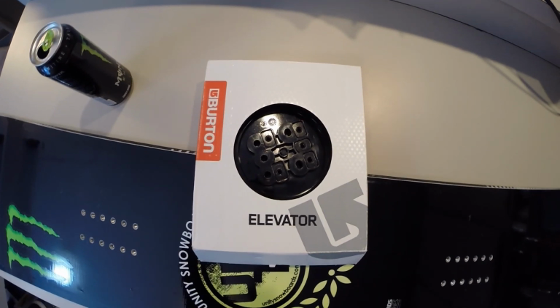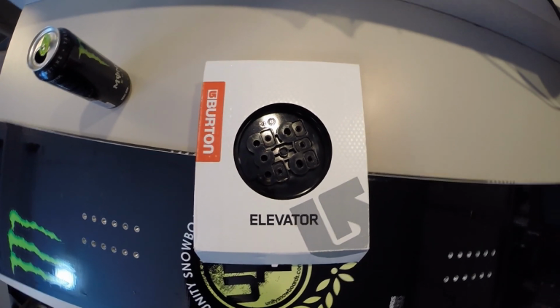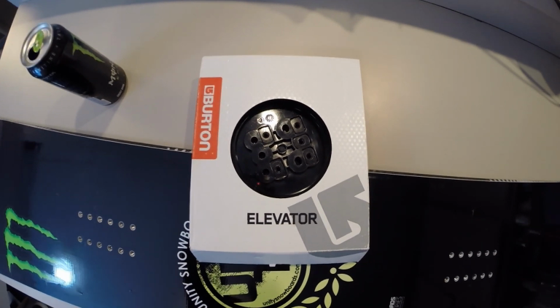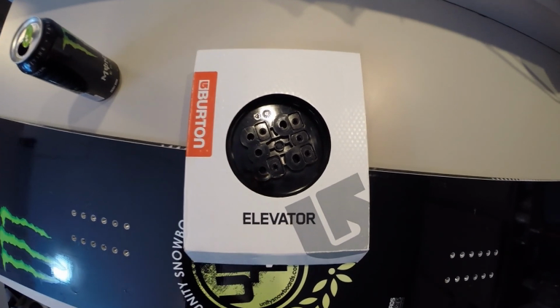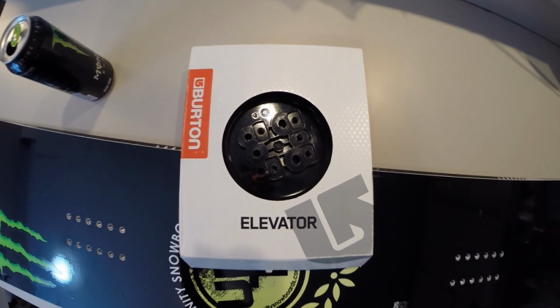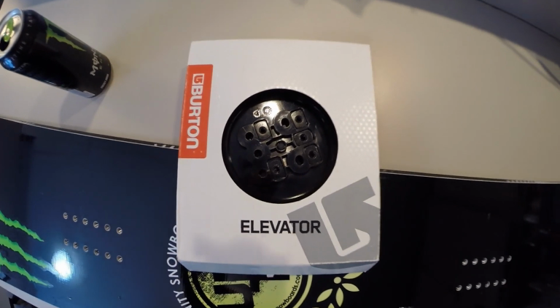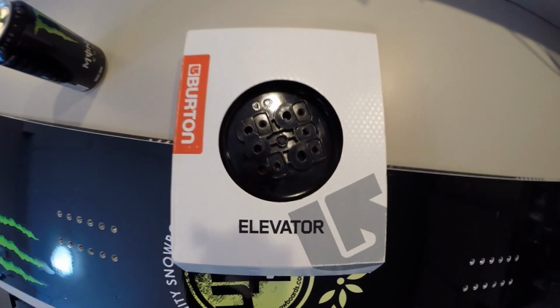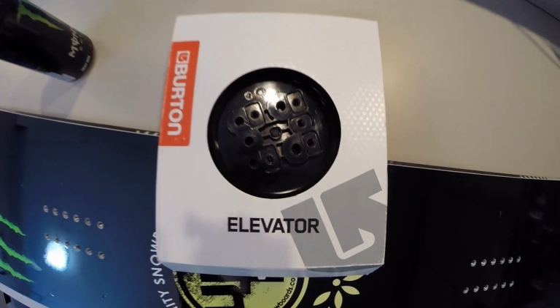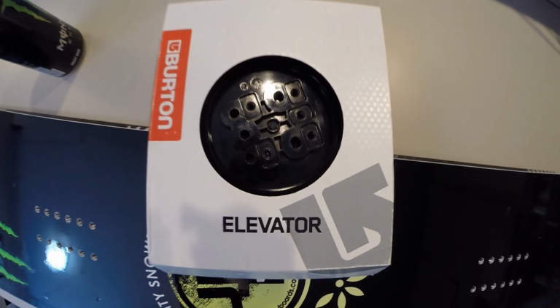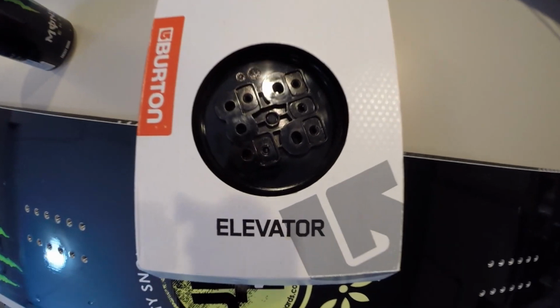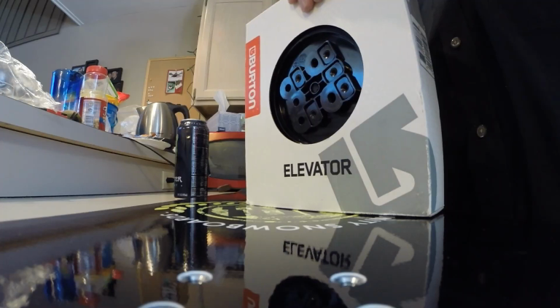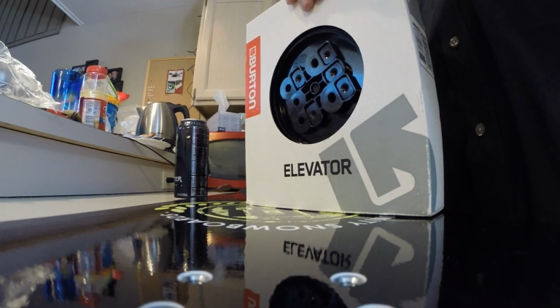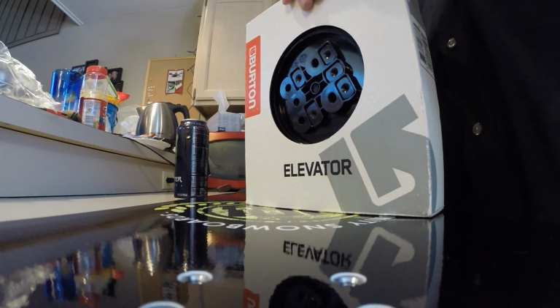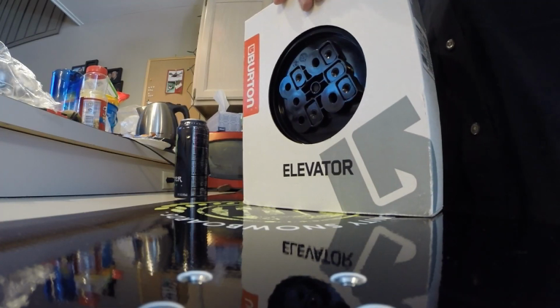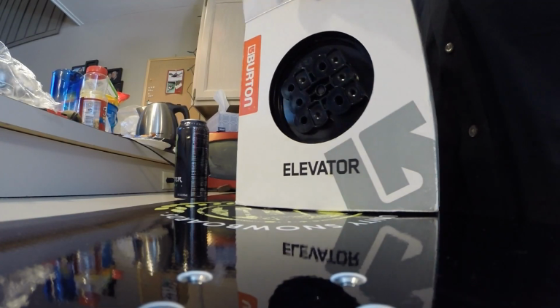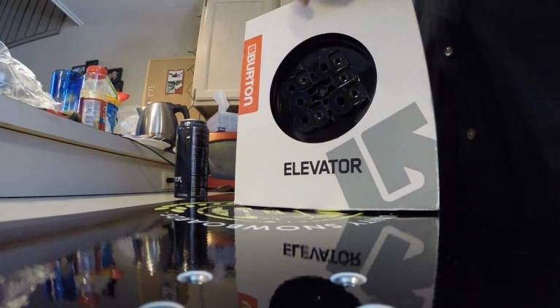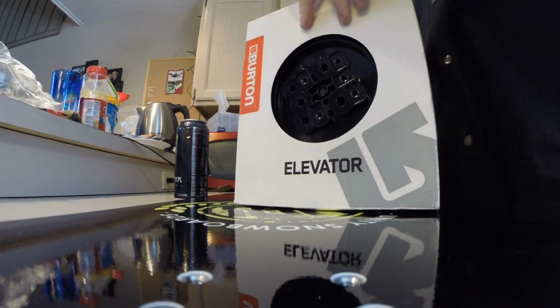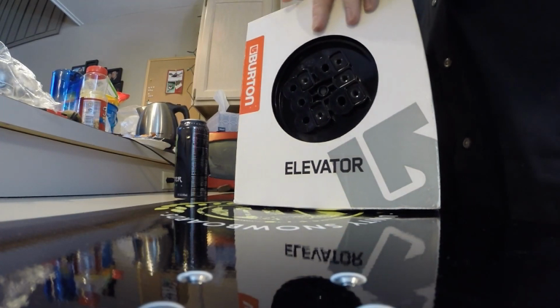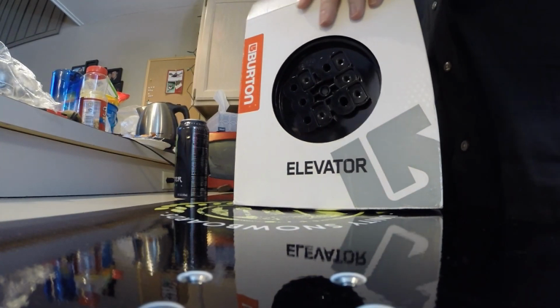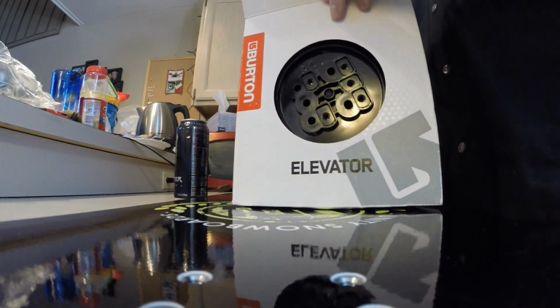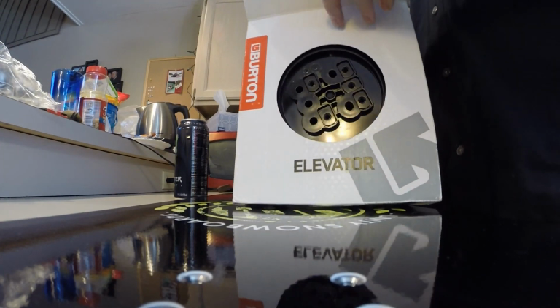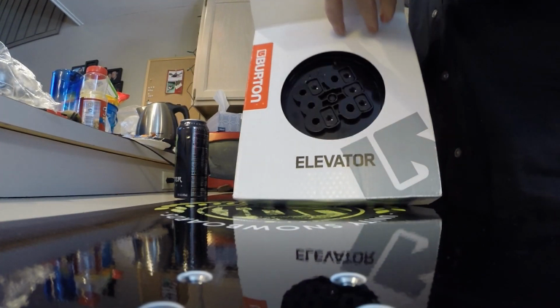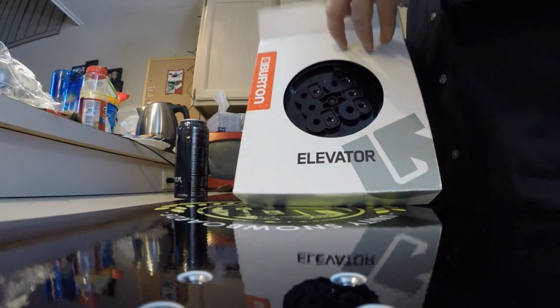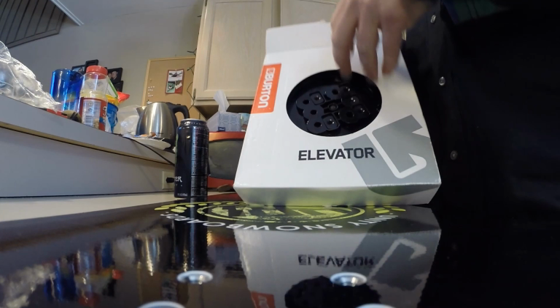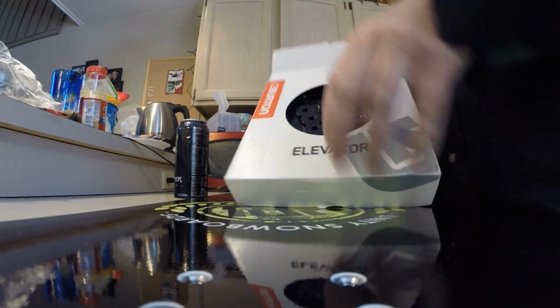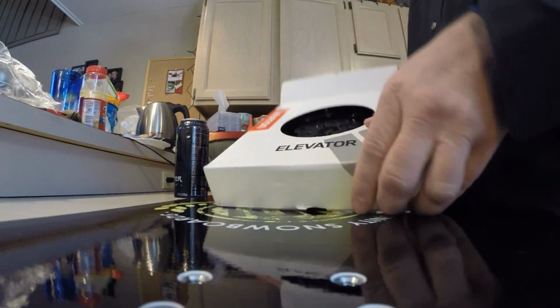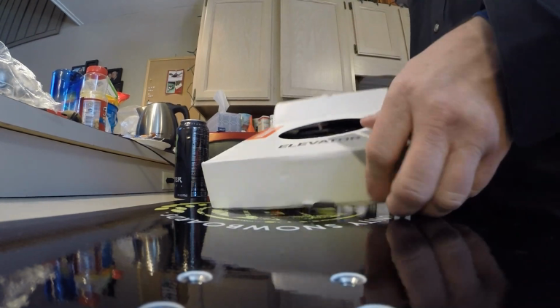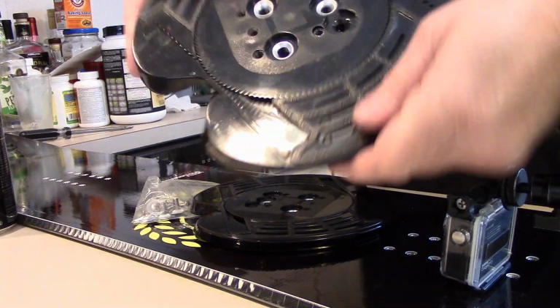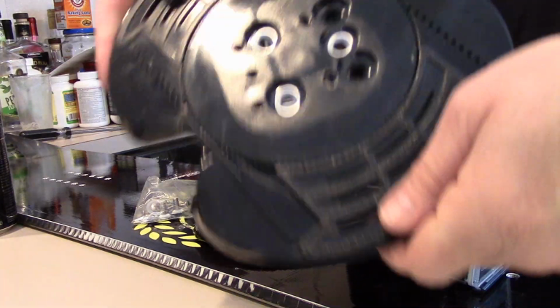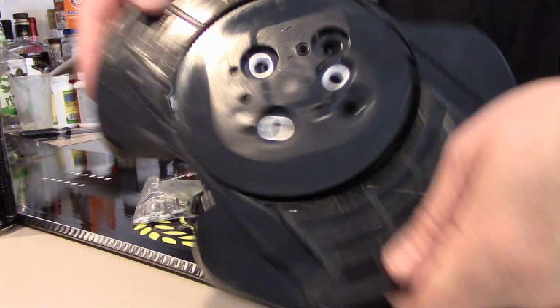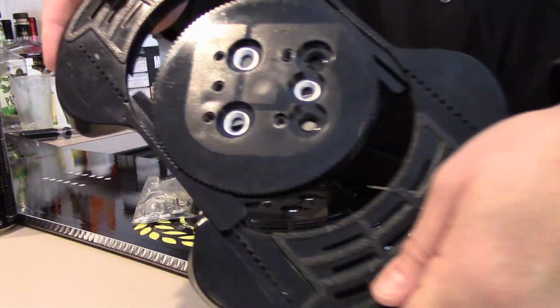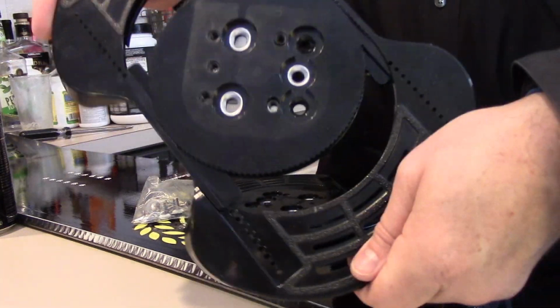Product review for the Burton Elevators. It's an older product they don't make anymore, but you can still find them searching the web or on eBay.